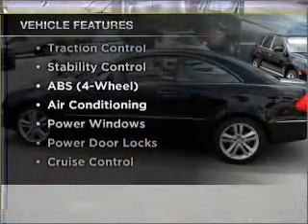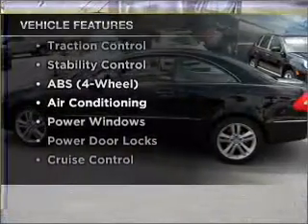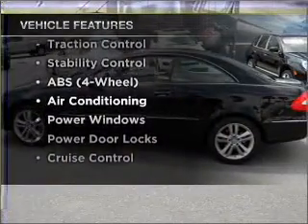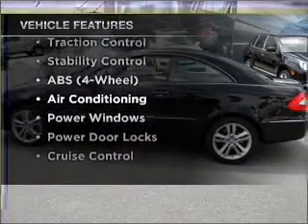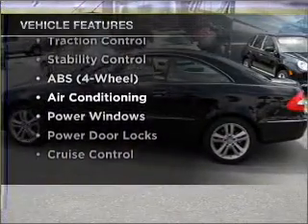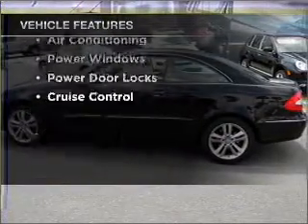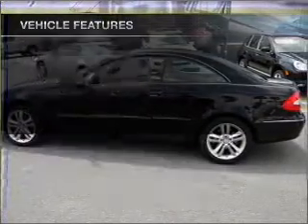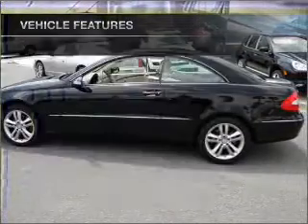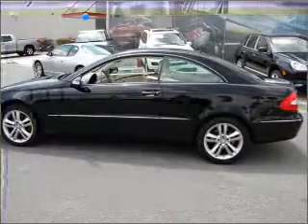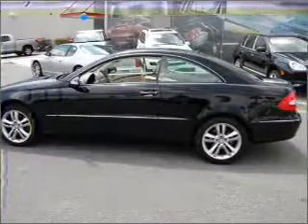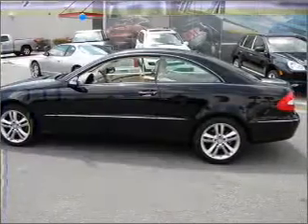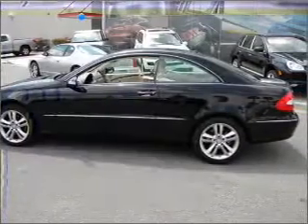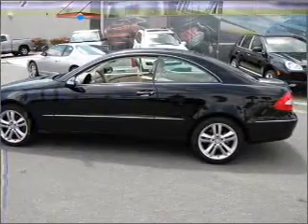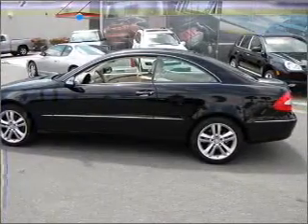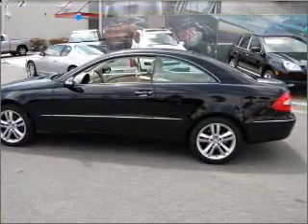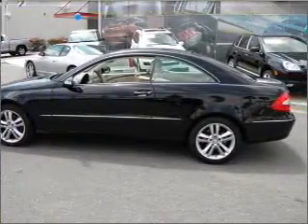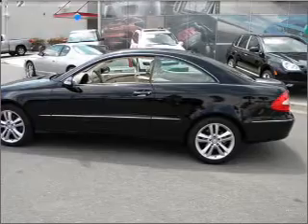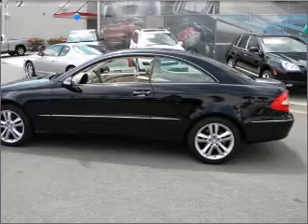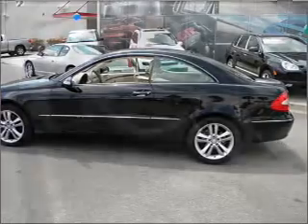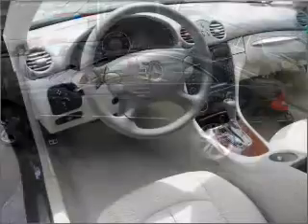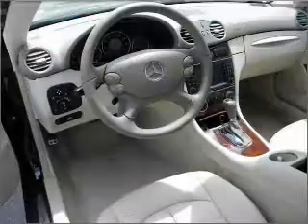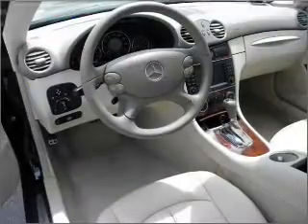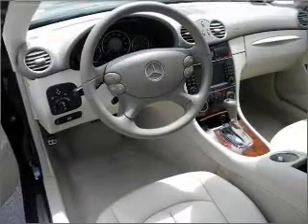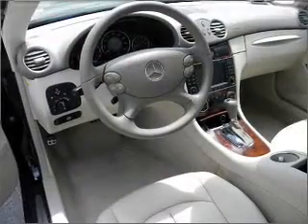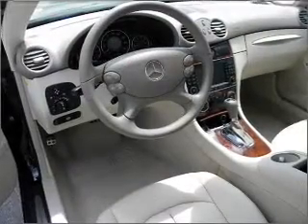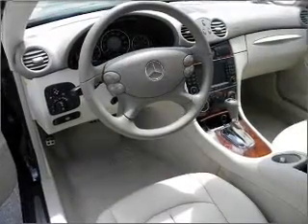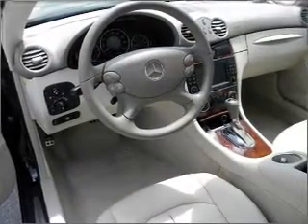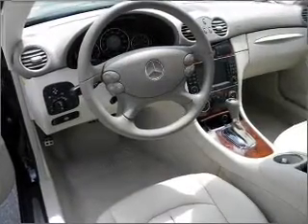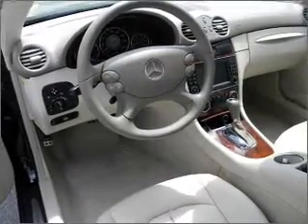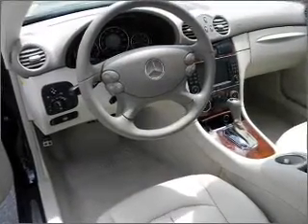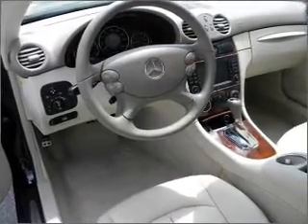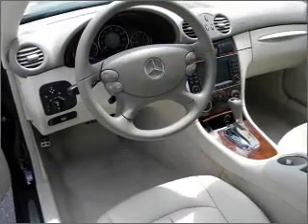Air conditioning, power door locks, power windows, power steering, cruise control, and AM FM stereo.